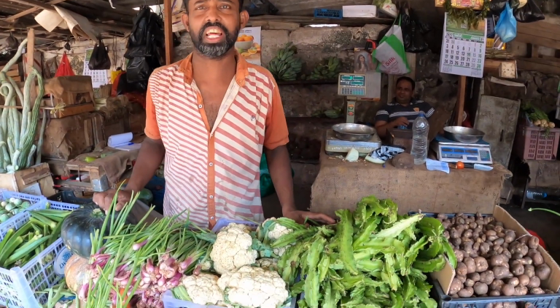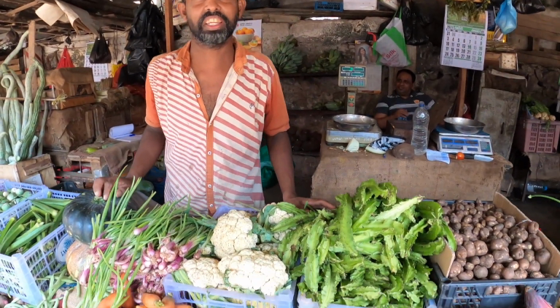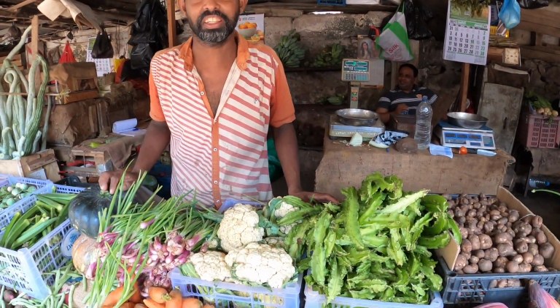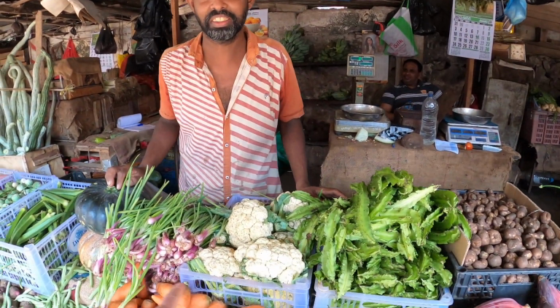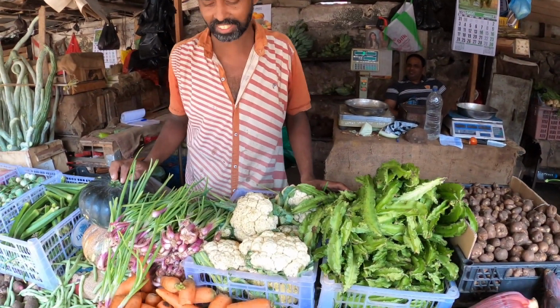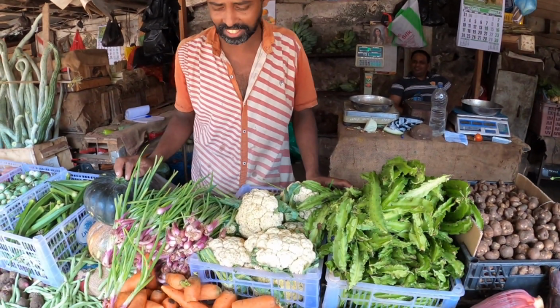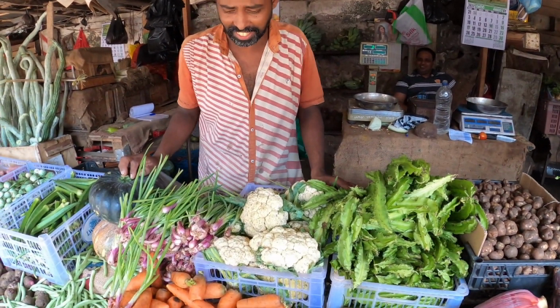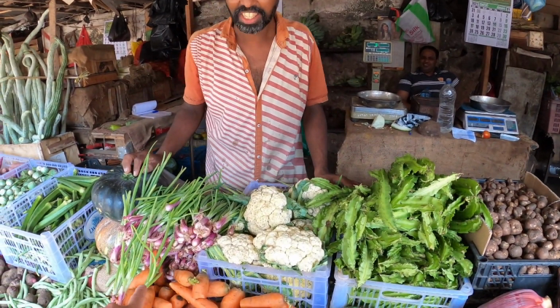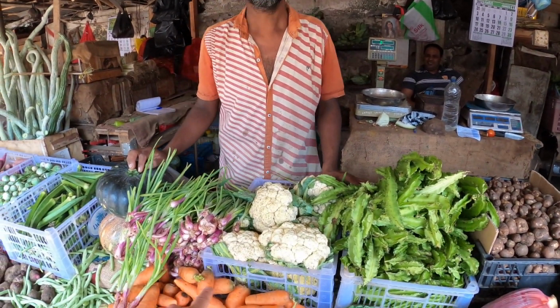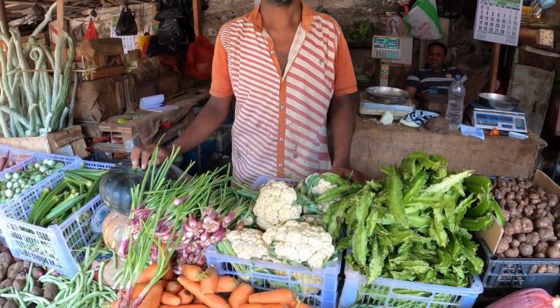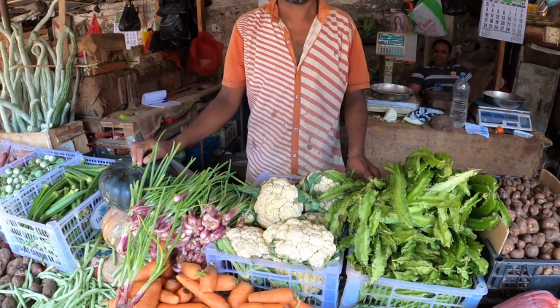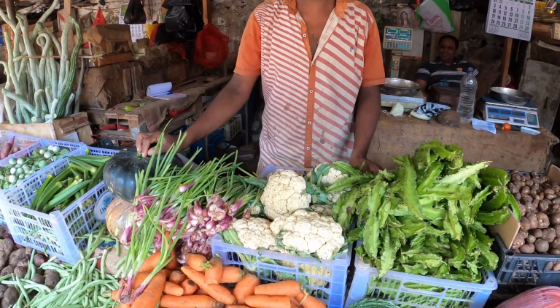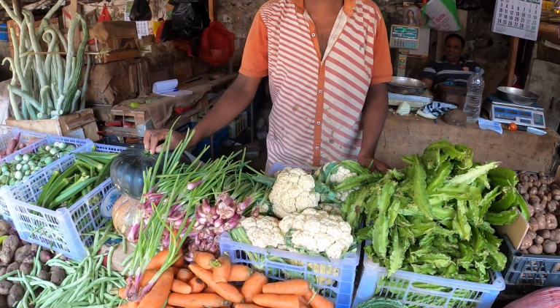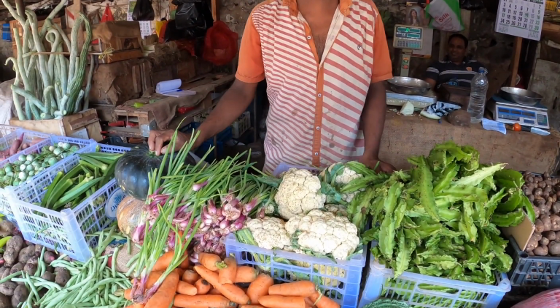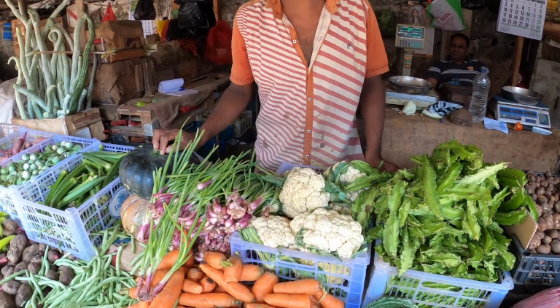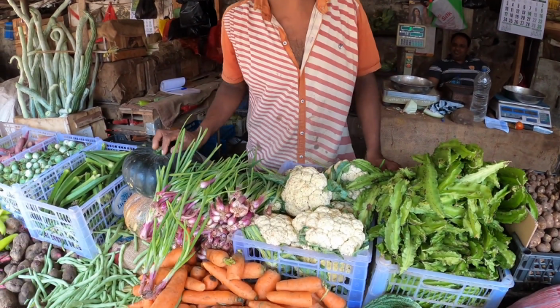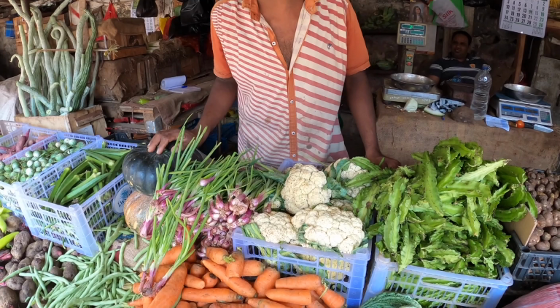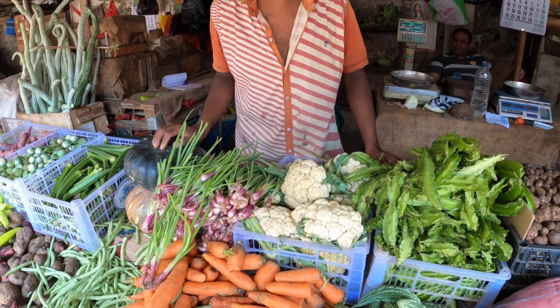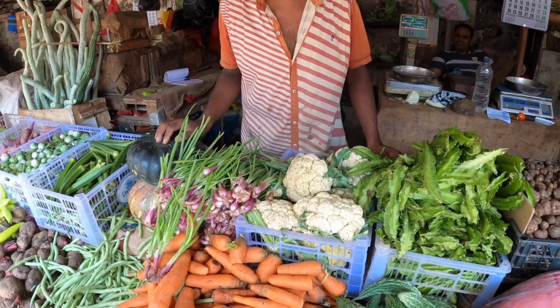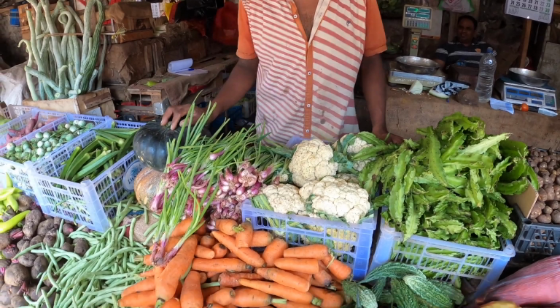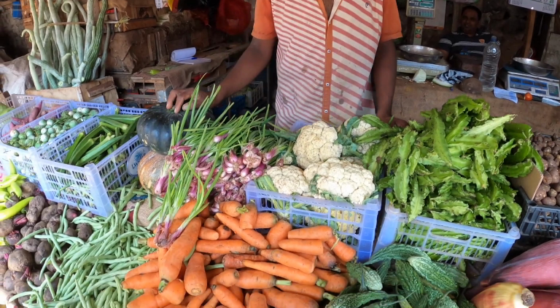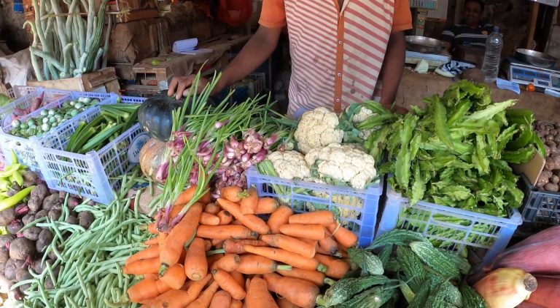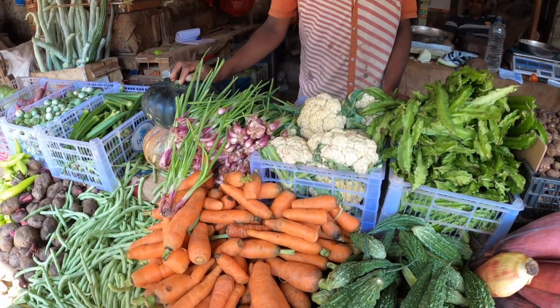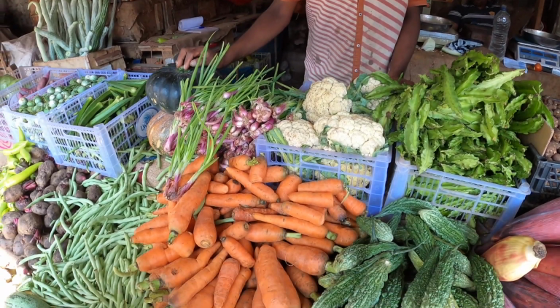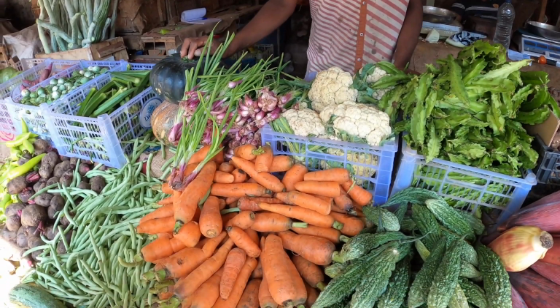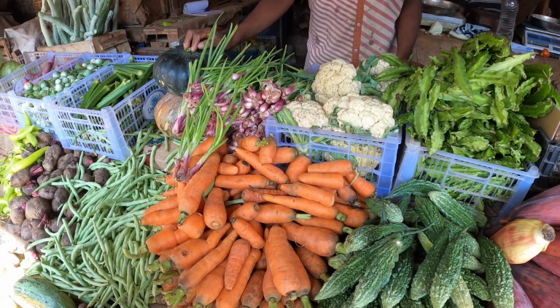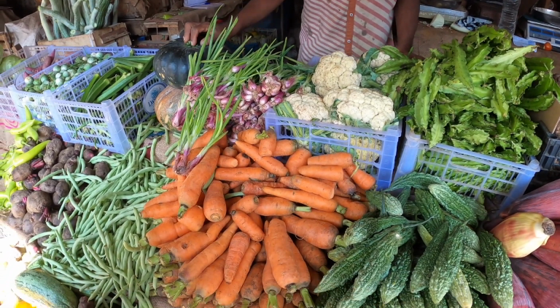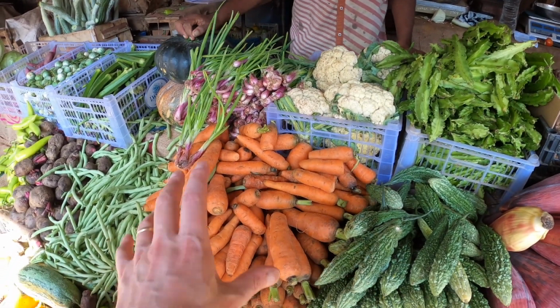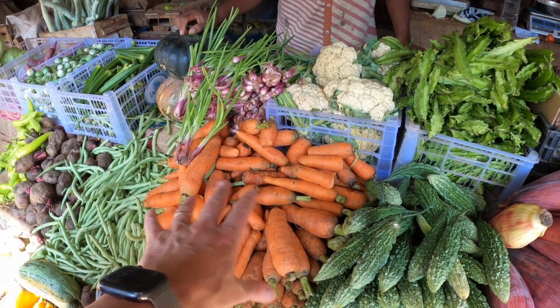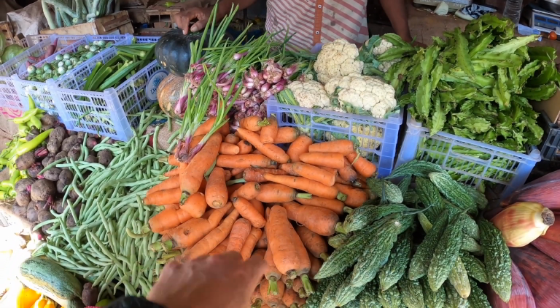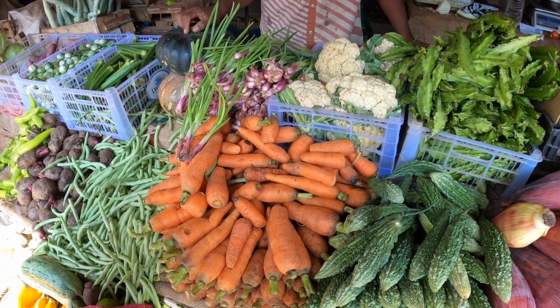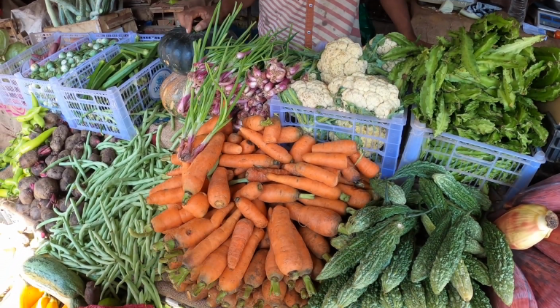How much do carrots cost? One kilo, 400 rupees. Okay, that's about two dollars.